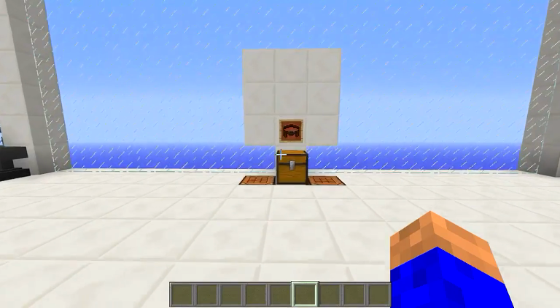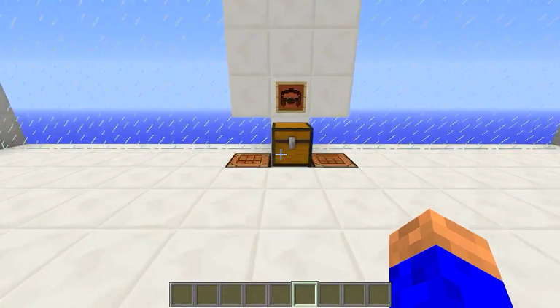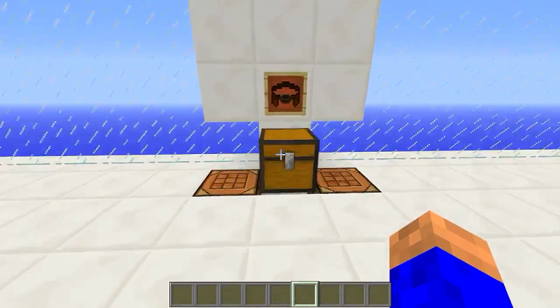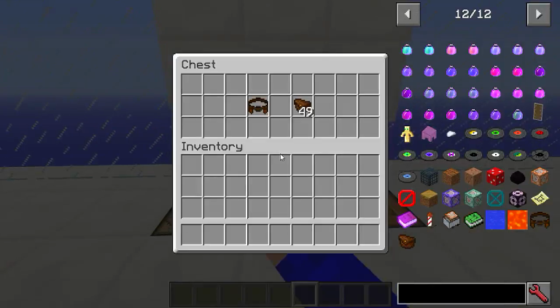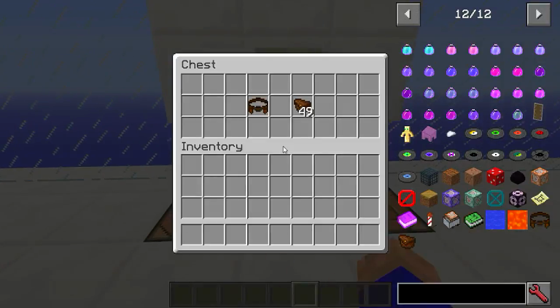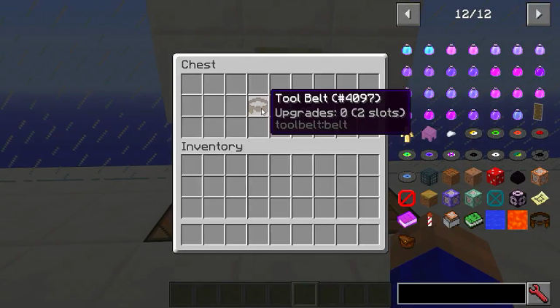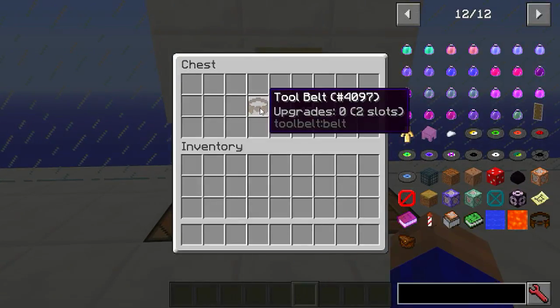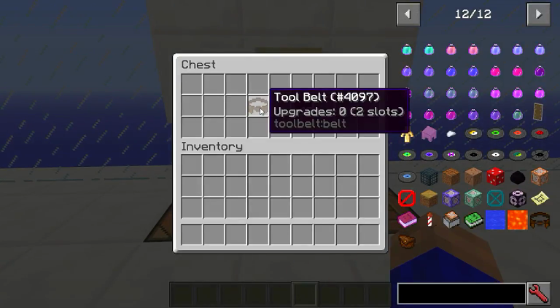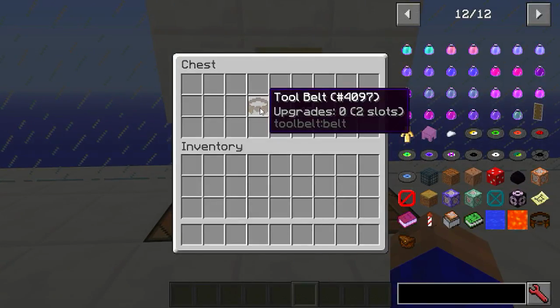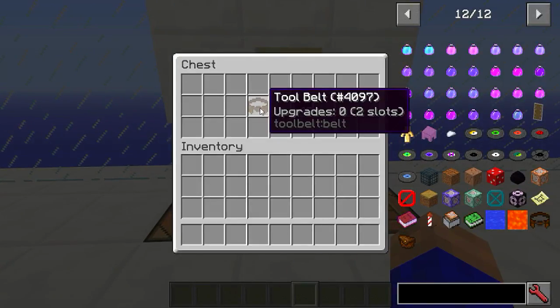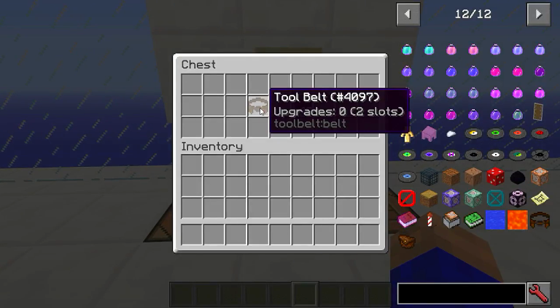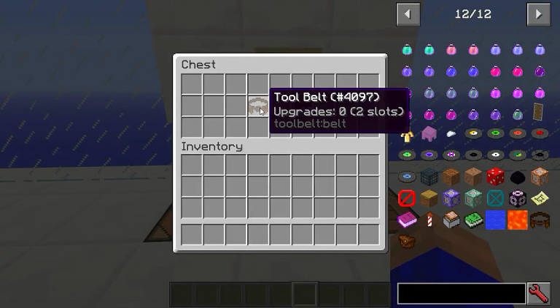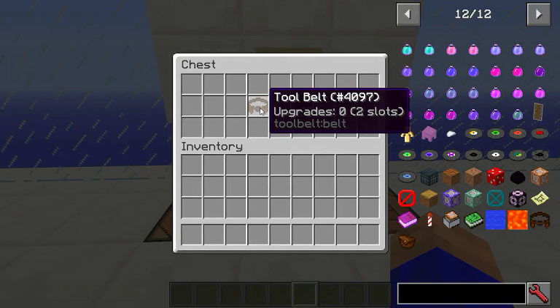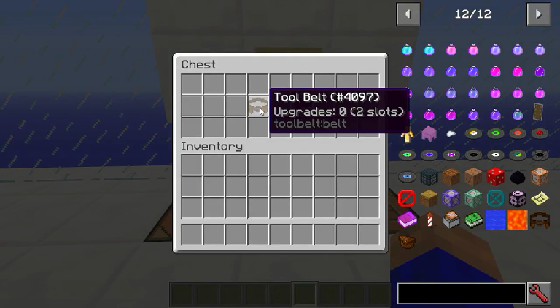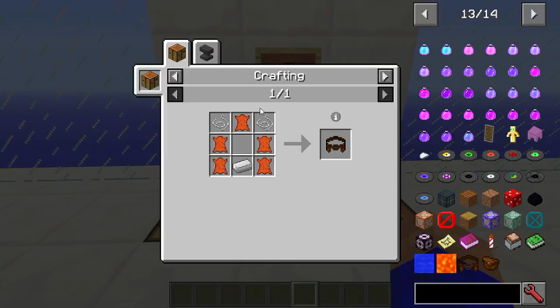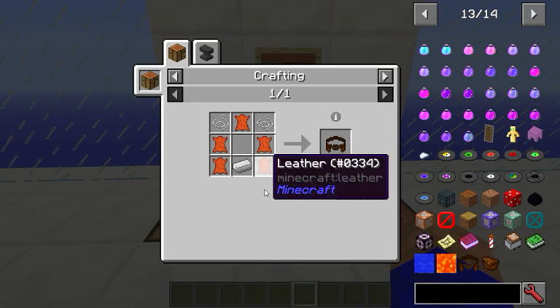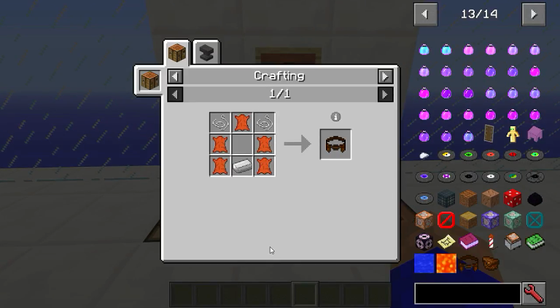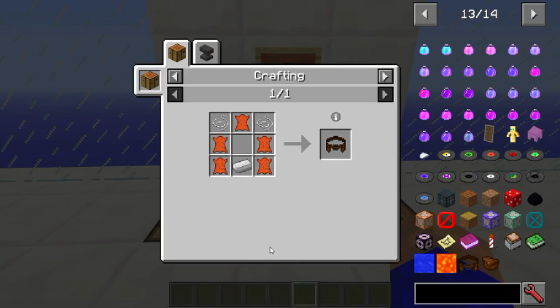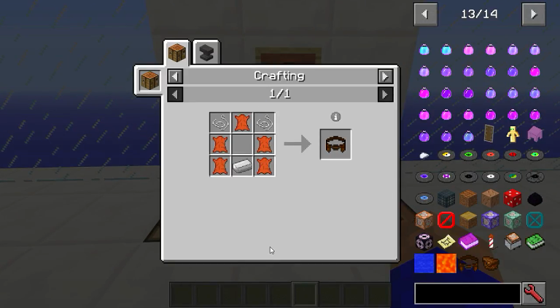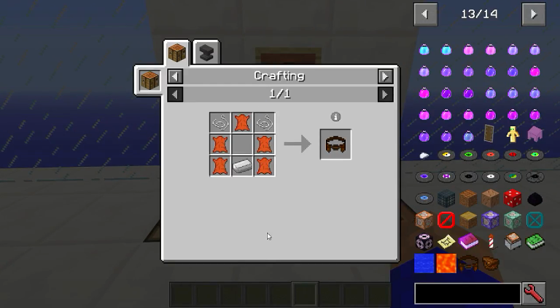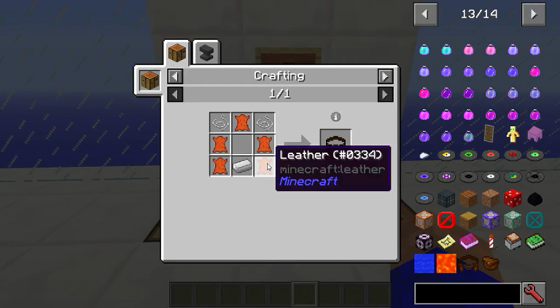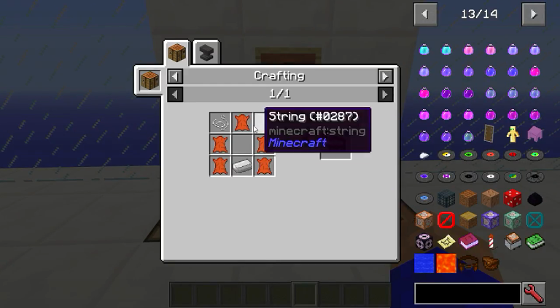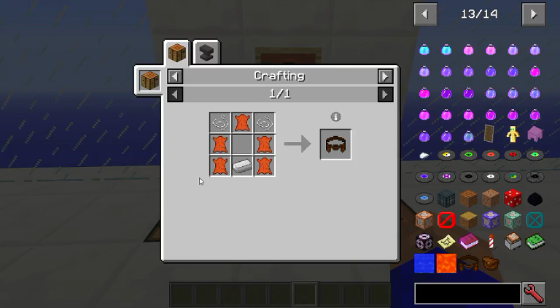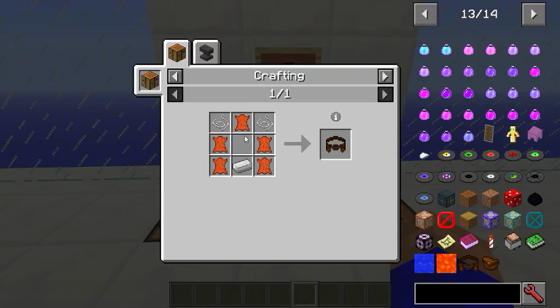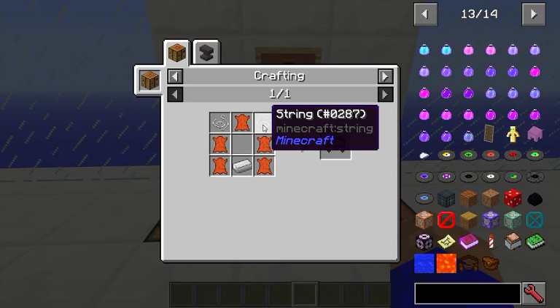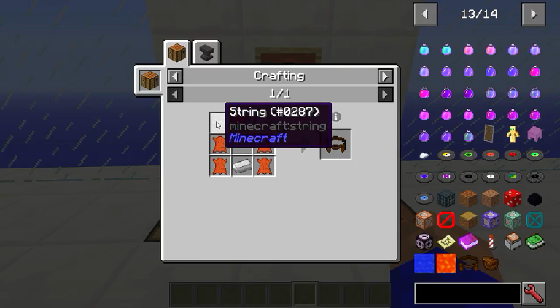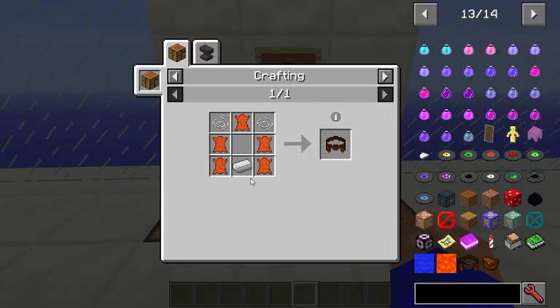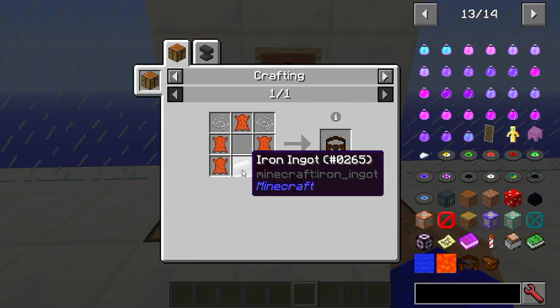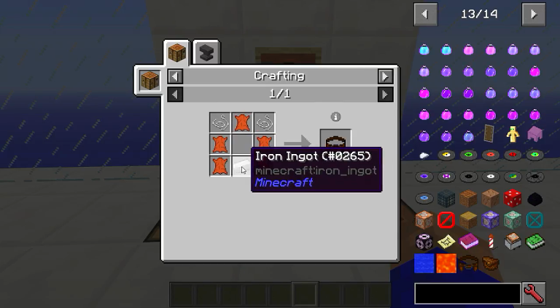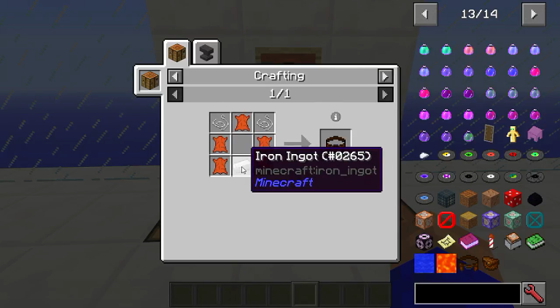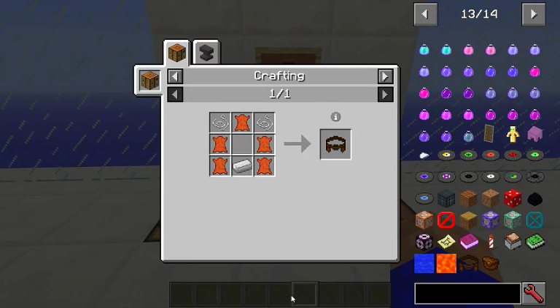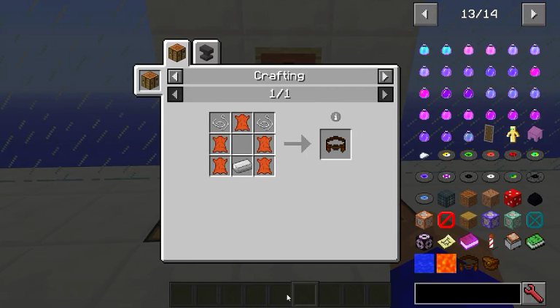The first thing you have to craft yourself is a tool belt, and you do that like this. That's five pieces of leather, two string, and a piece of iron. That'll give you the basic two-slot one.